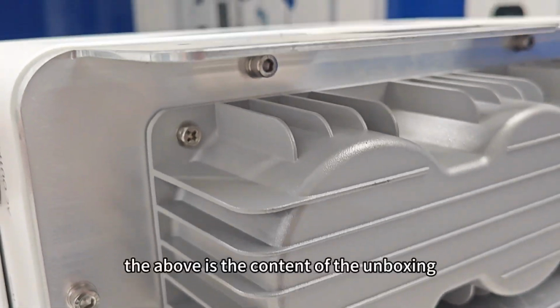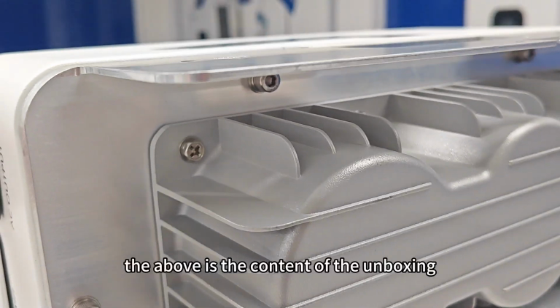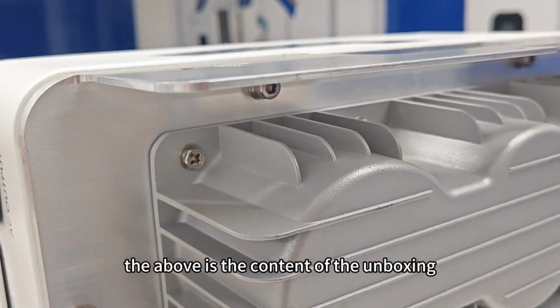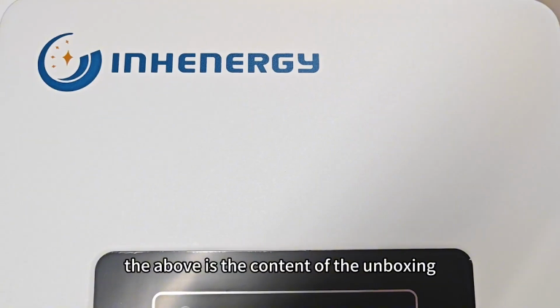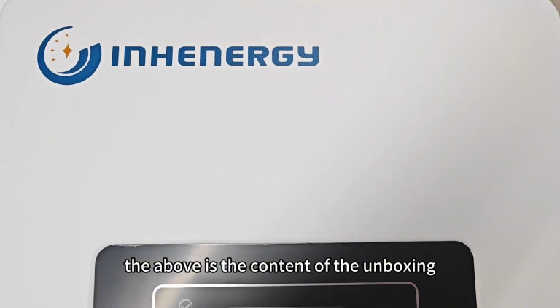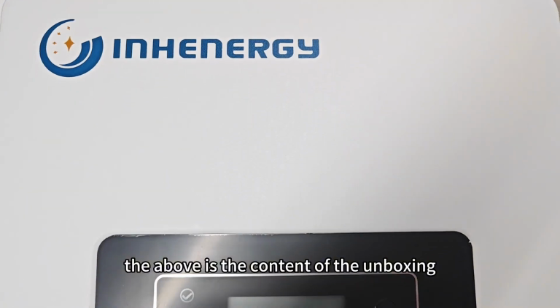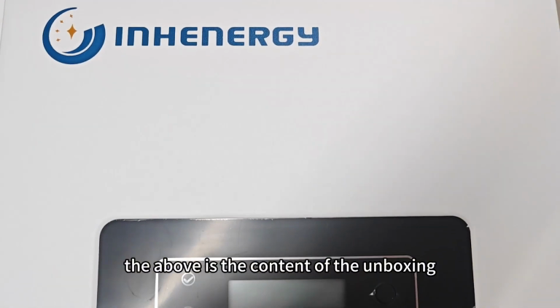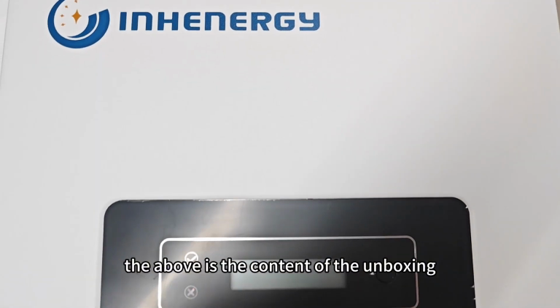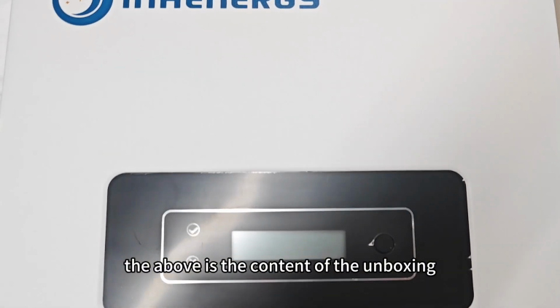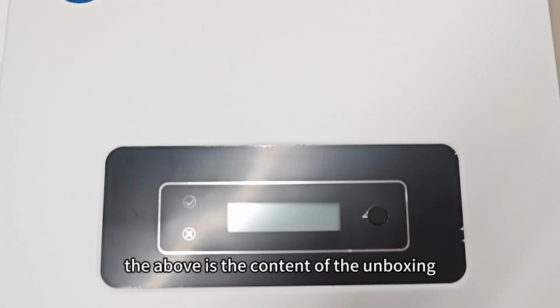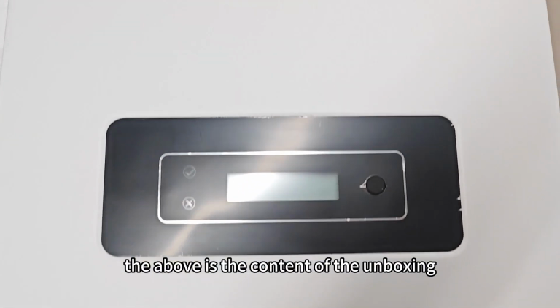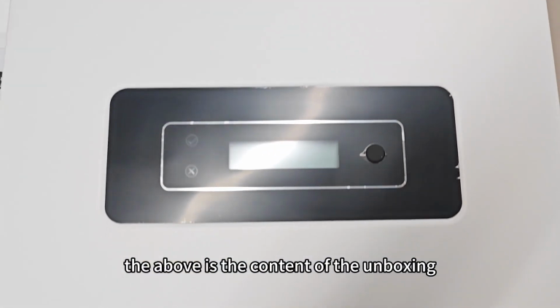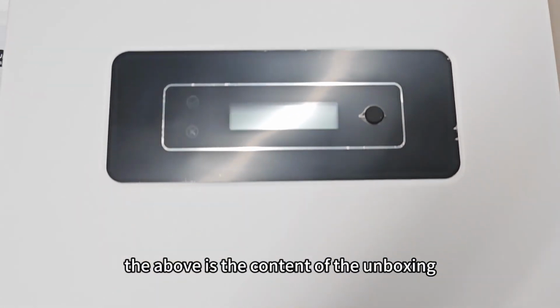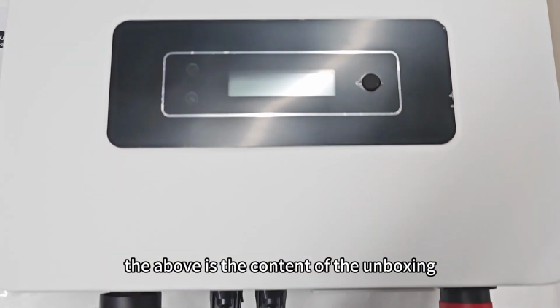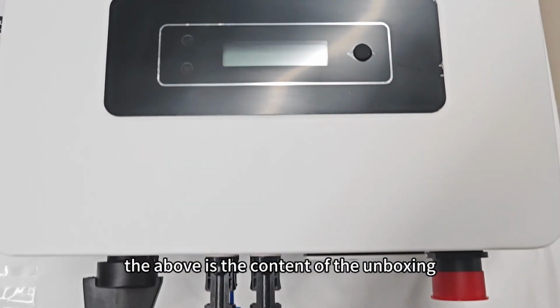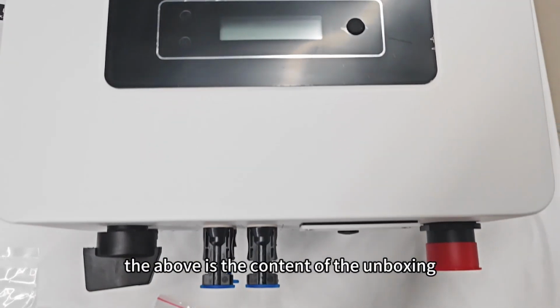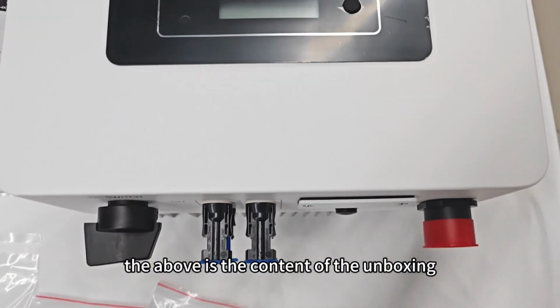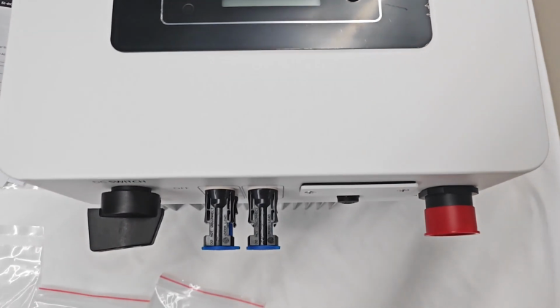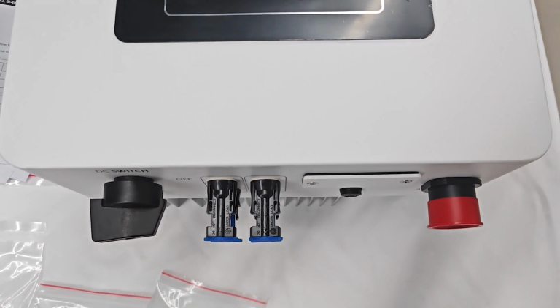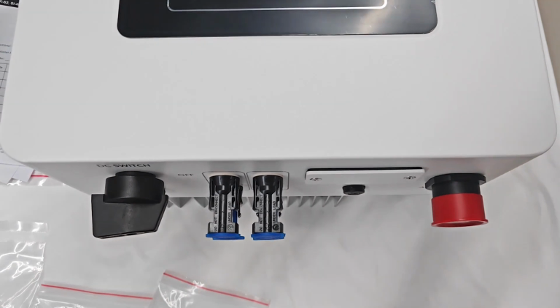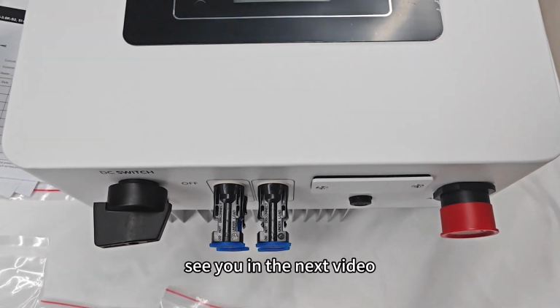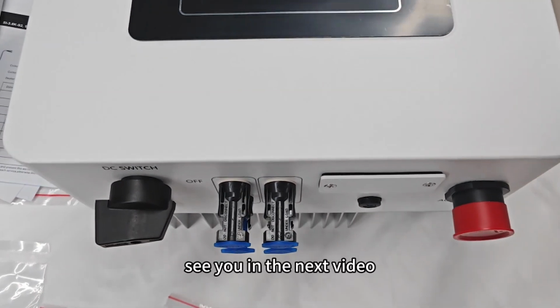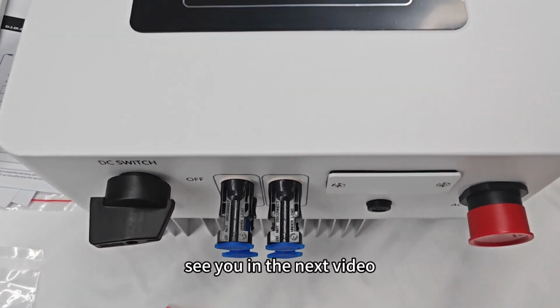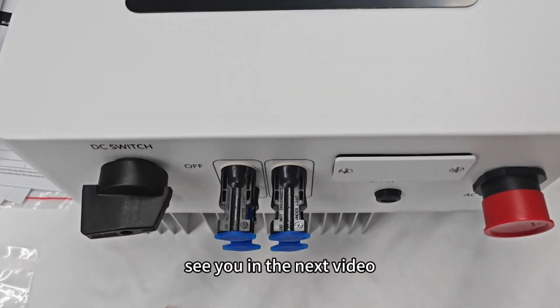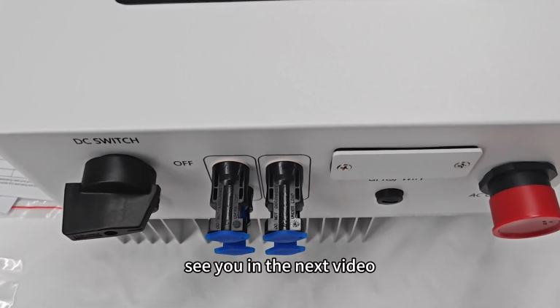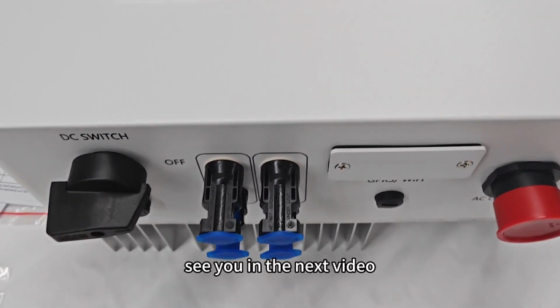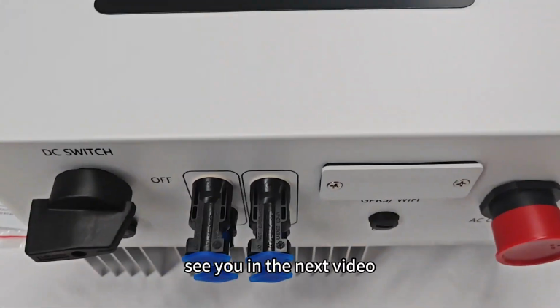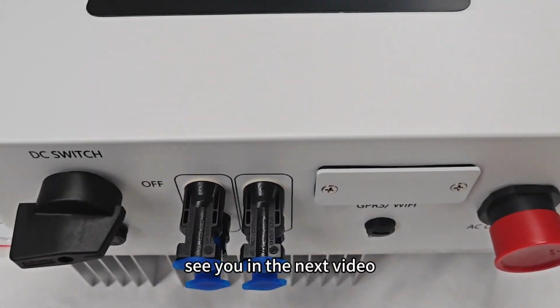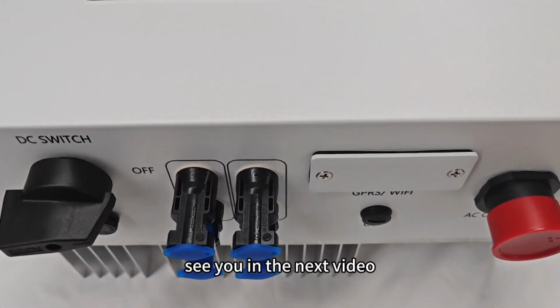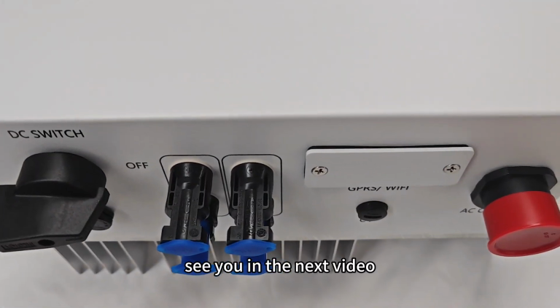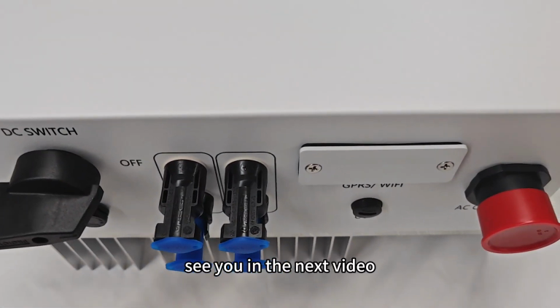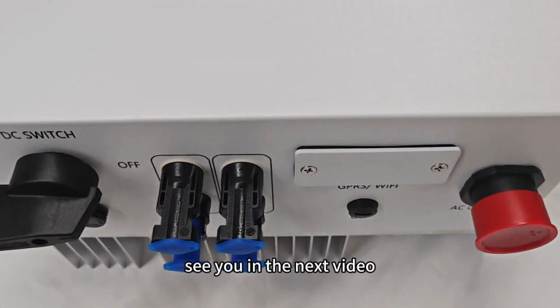The above is the content of the unboxing. See you in the next video.